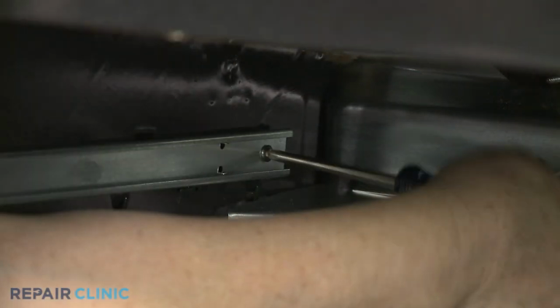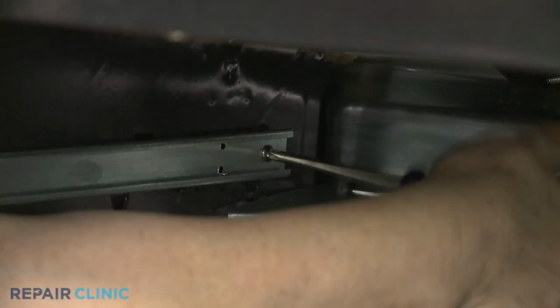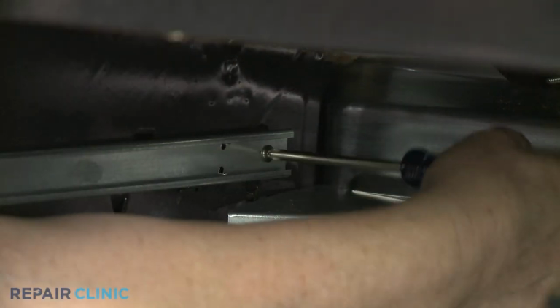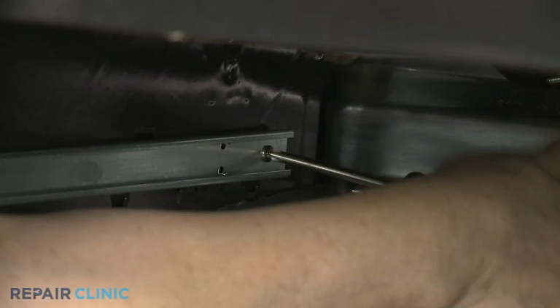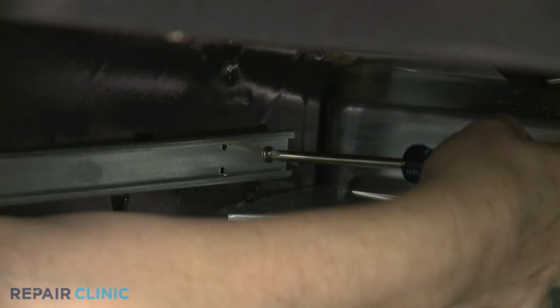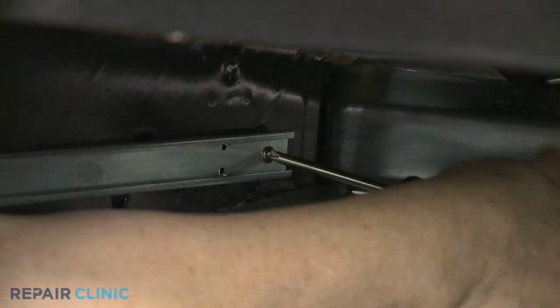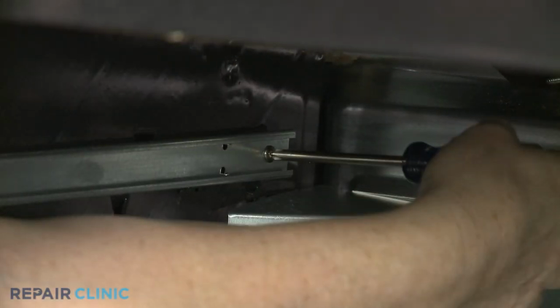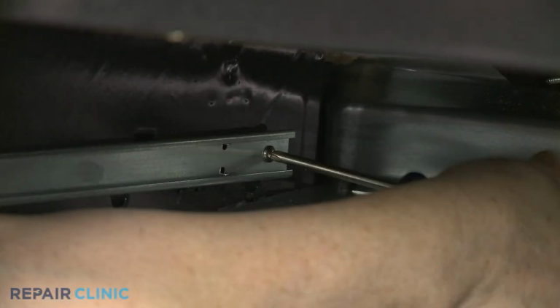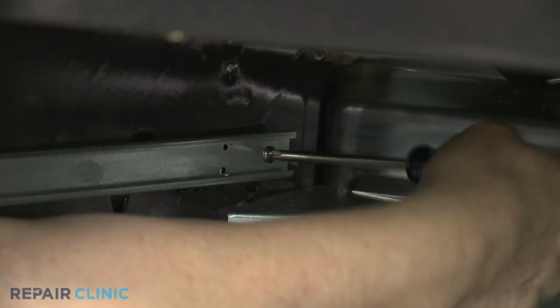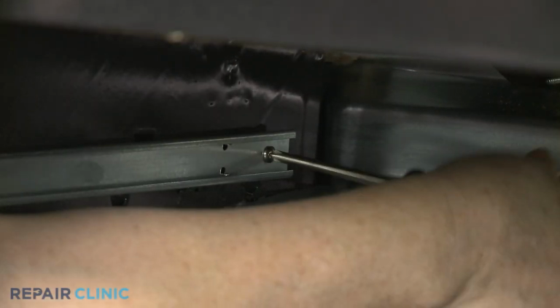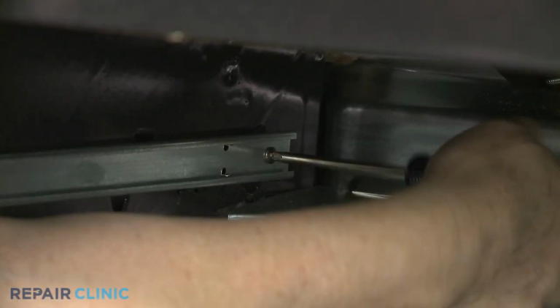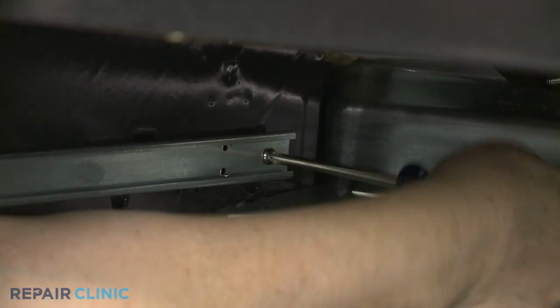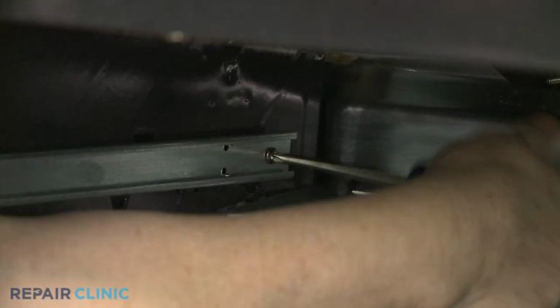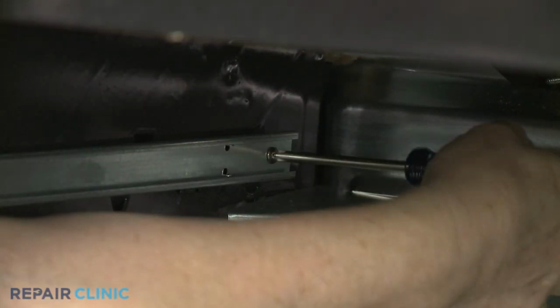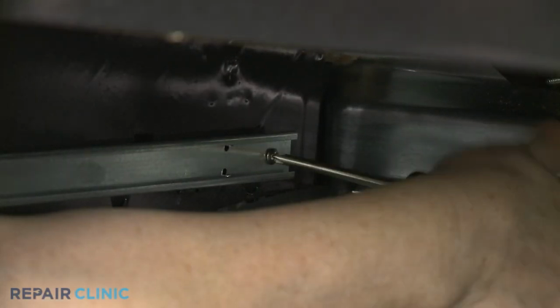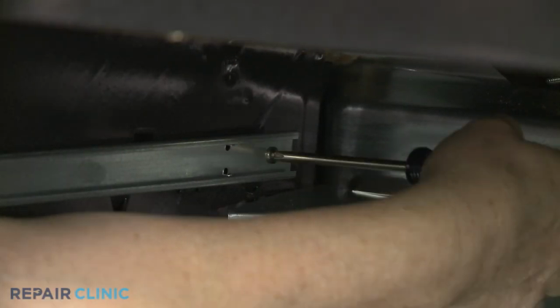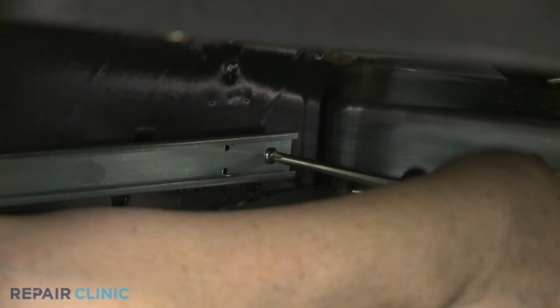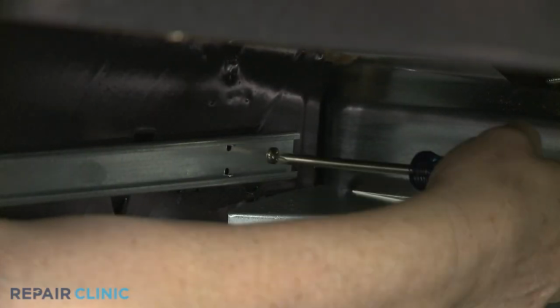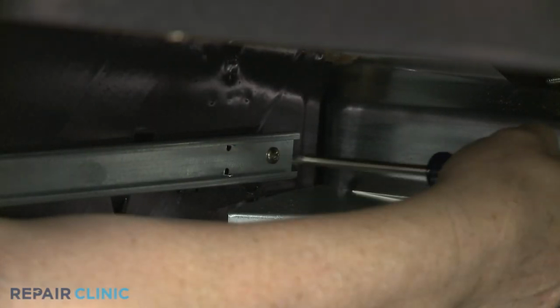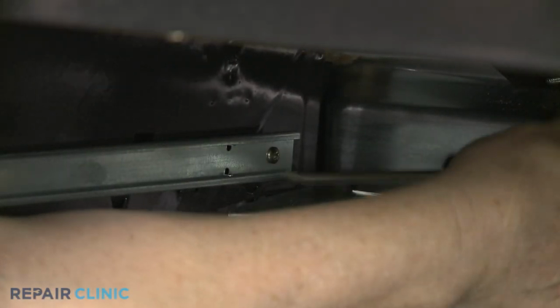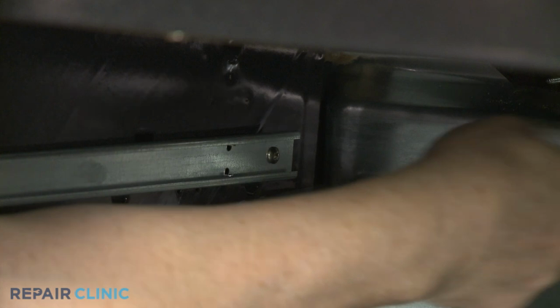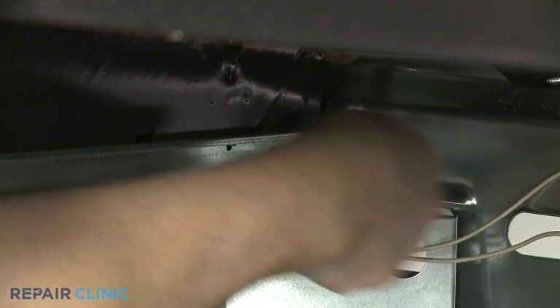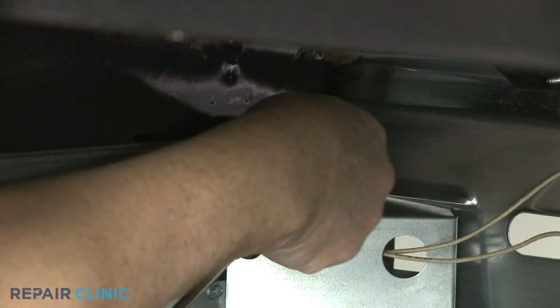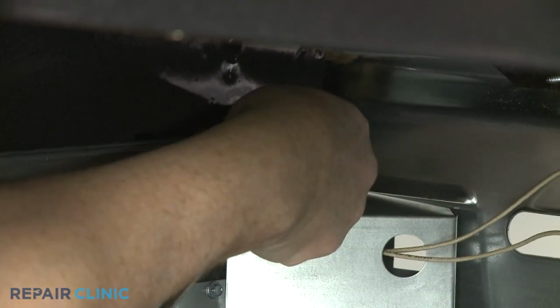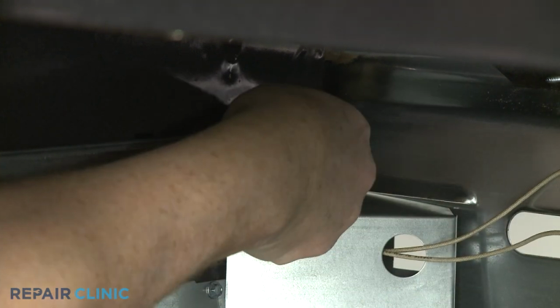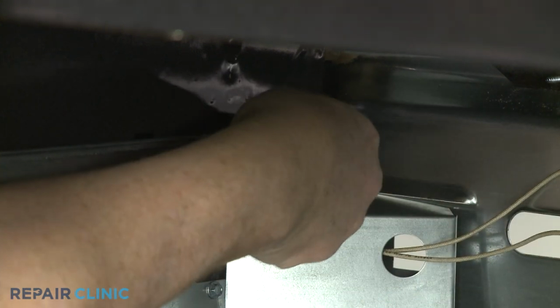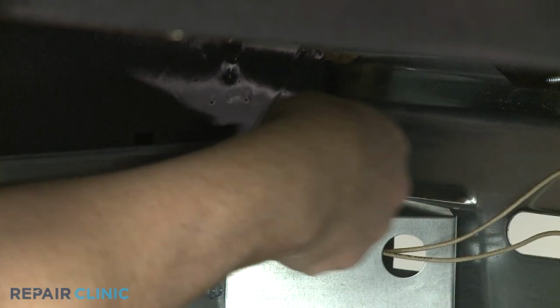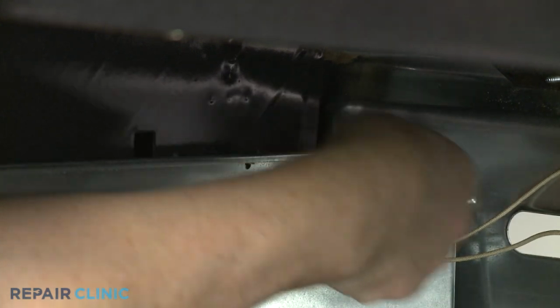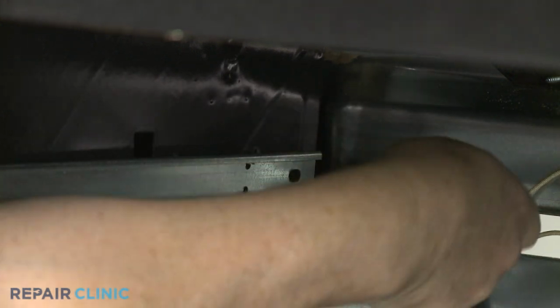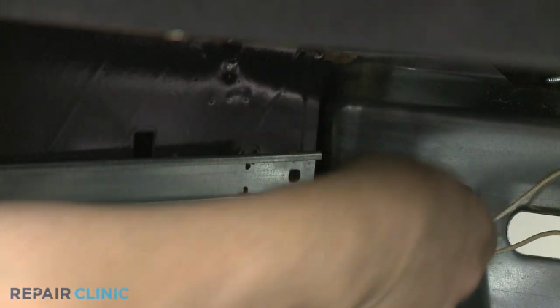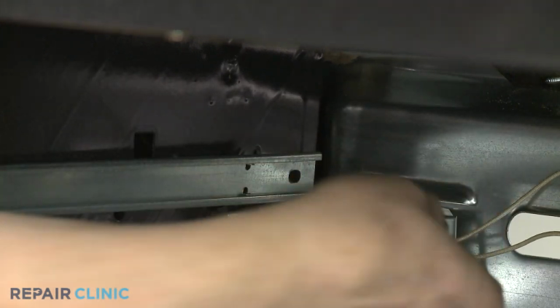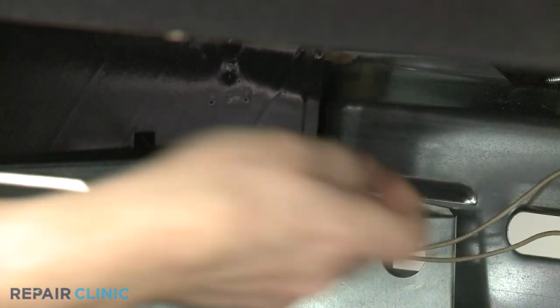Using a Phillips head screwdriver, unthread the two mounting screws to release the old outer drawer glide.